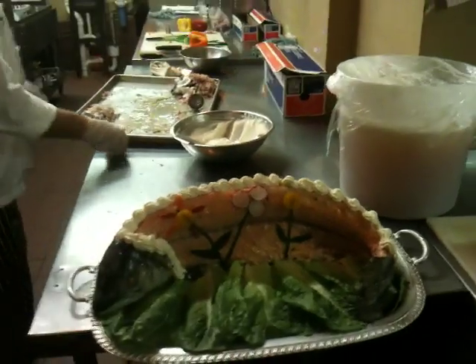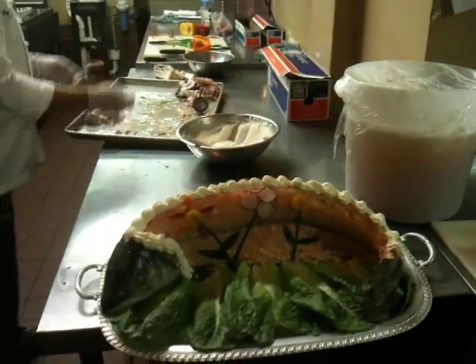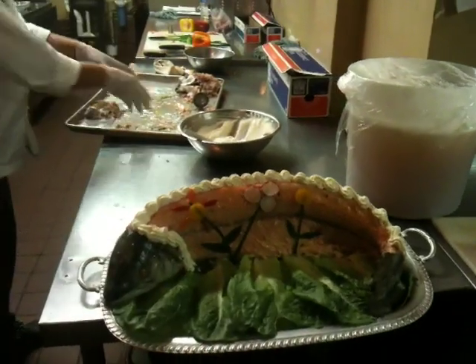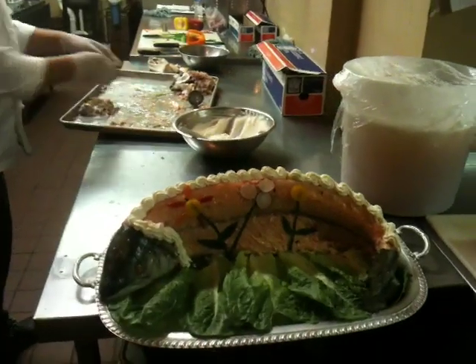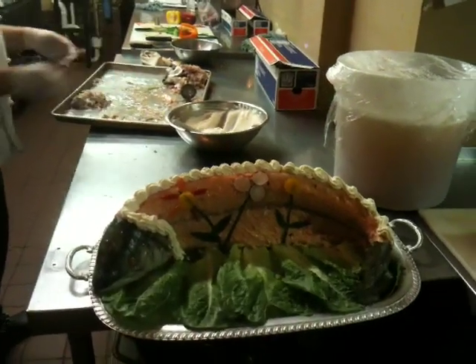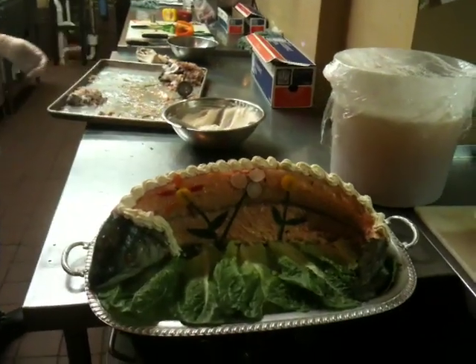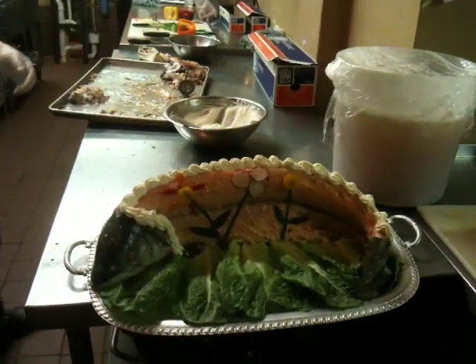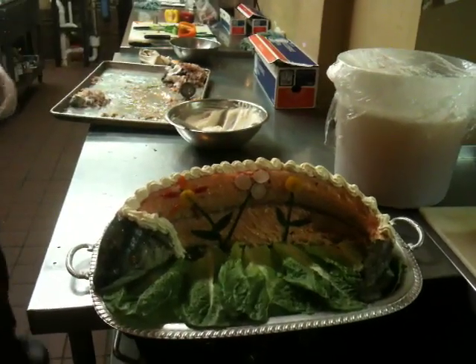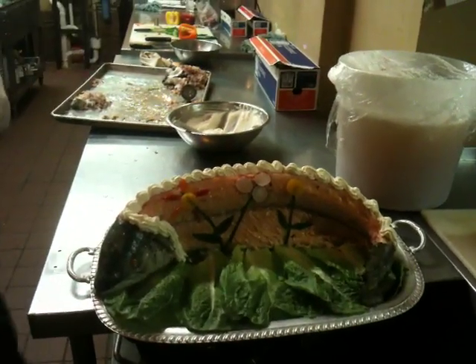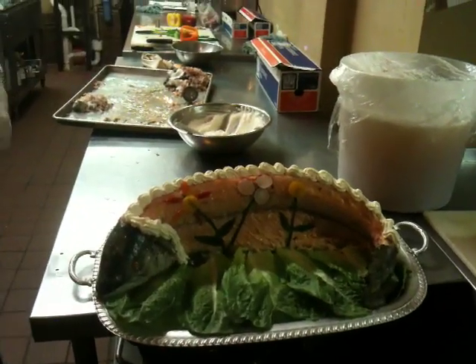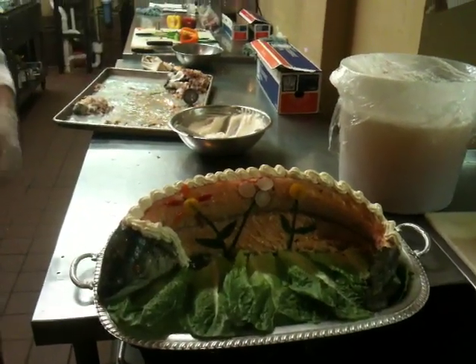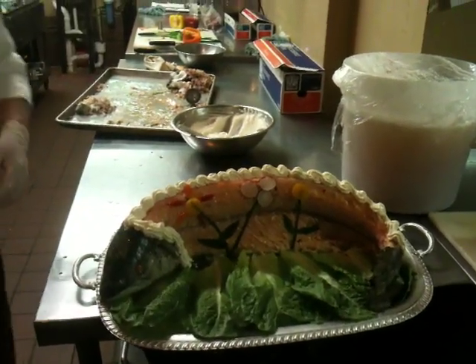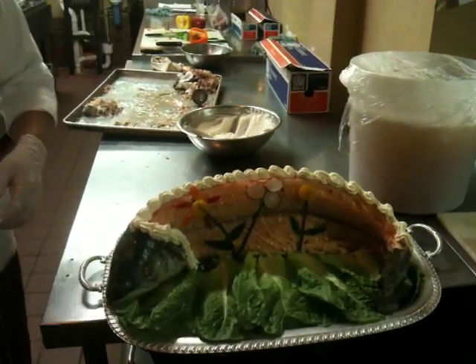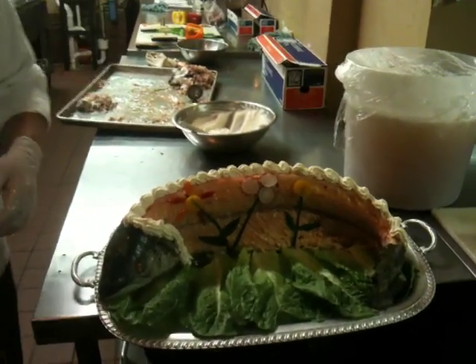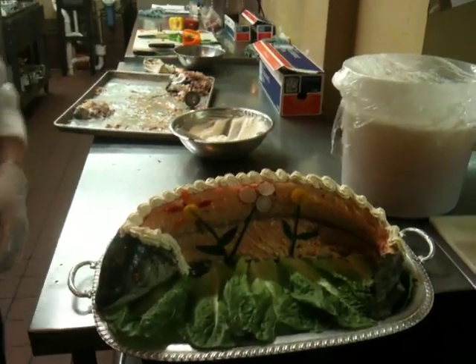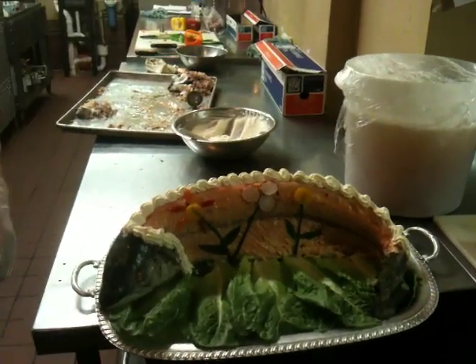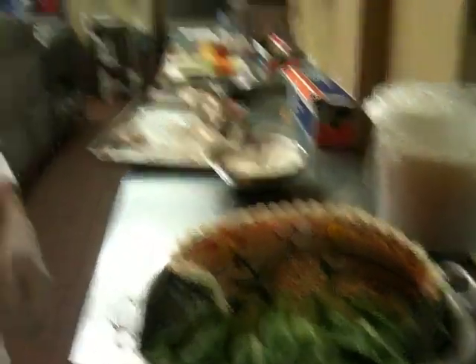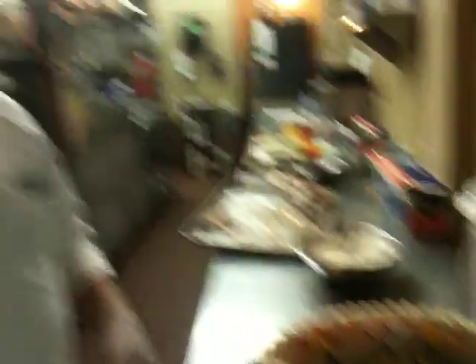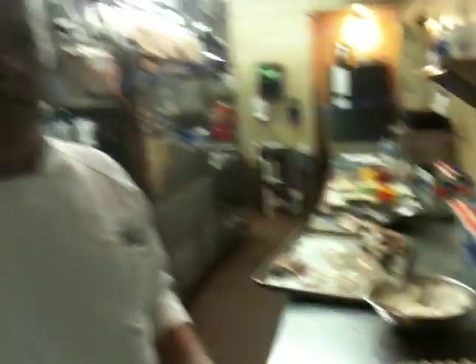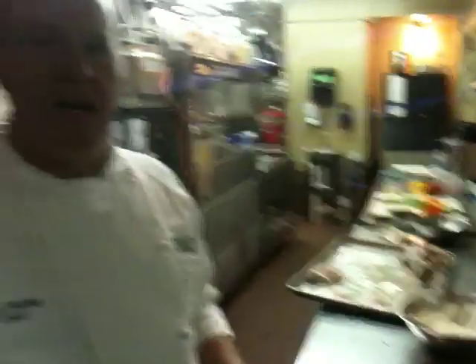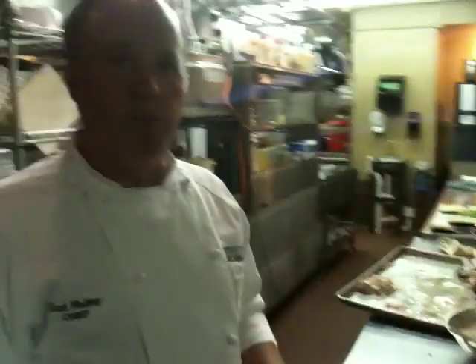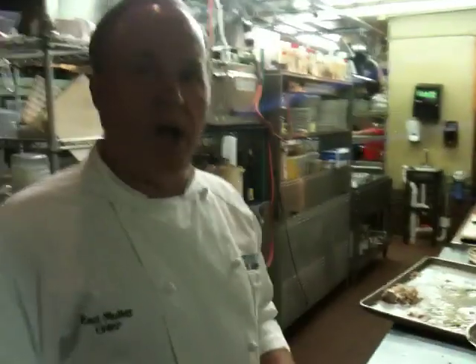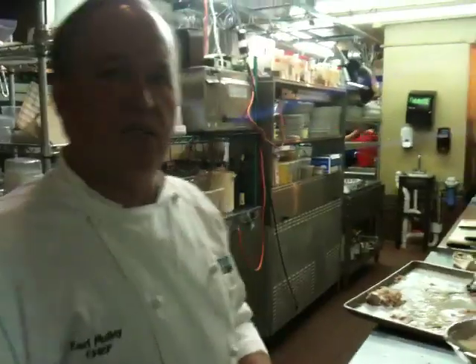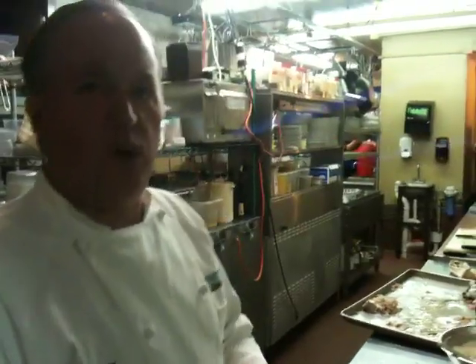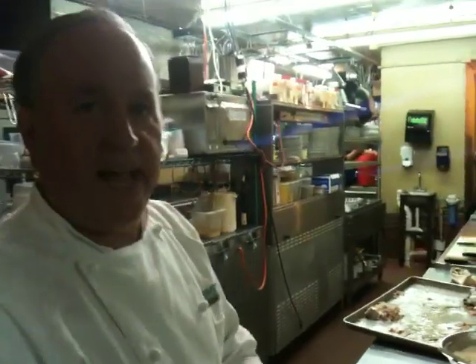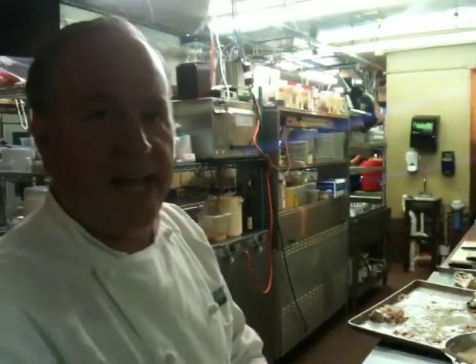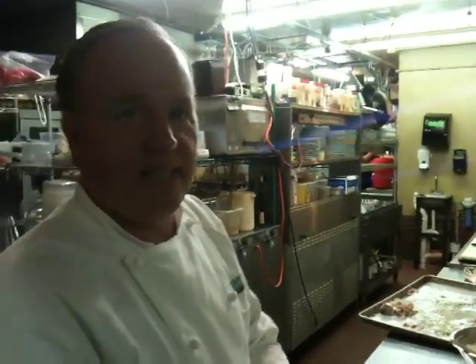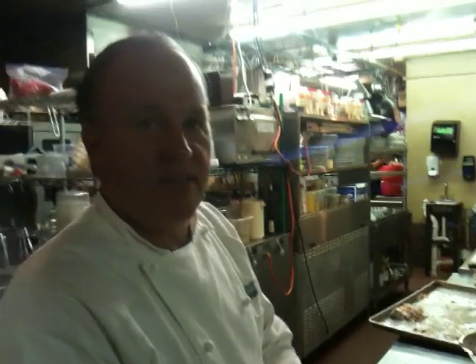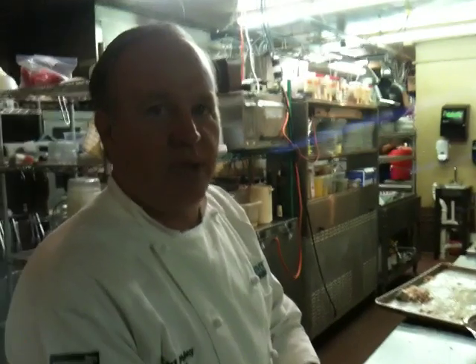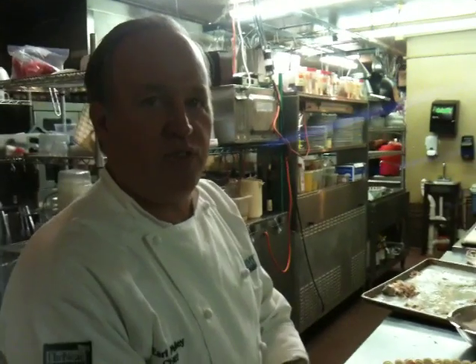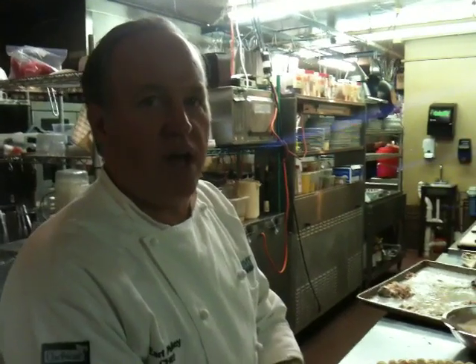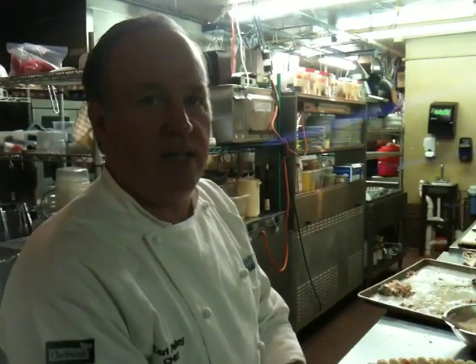Whole poached salmon ready for Easter Sunday. Hope you all enjoyed that. It was fun.